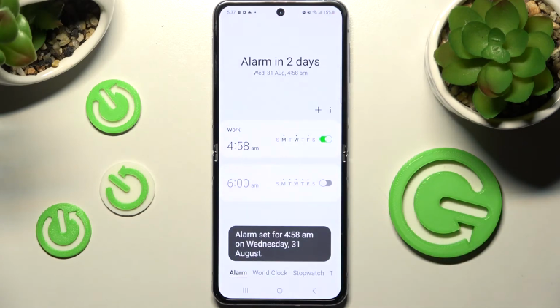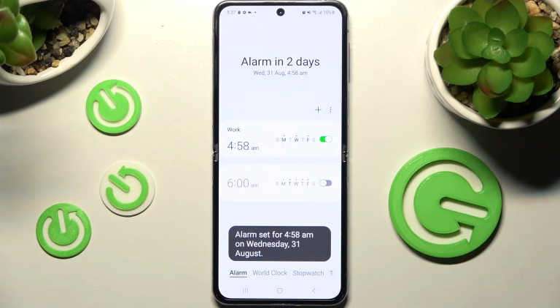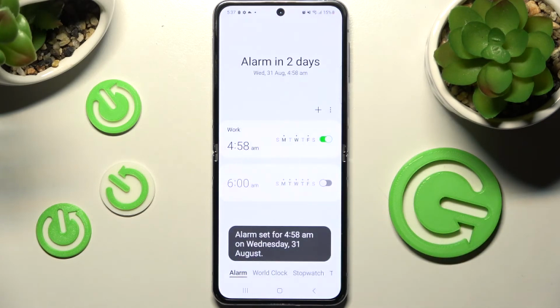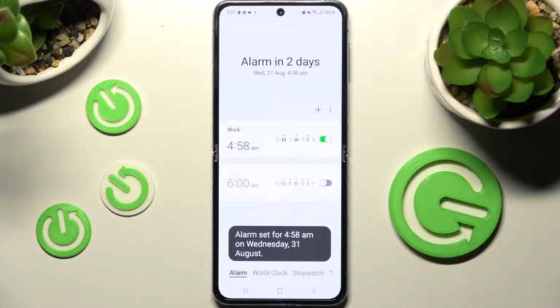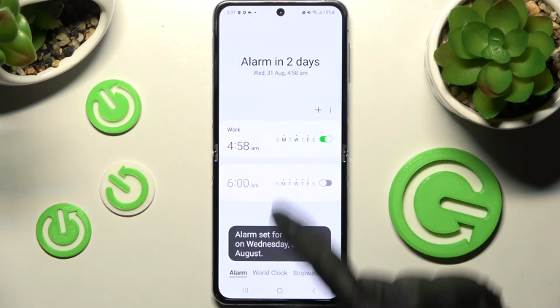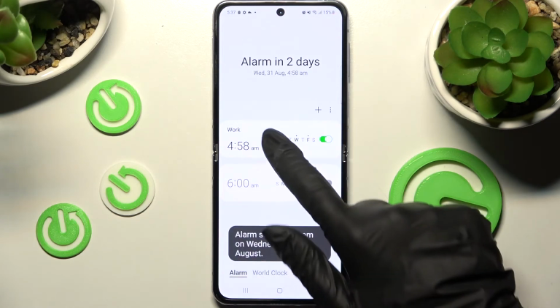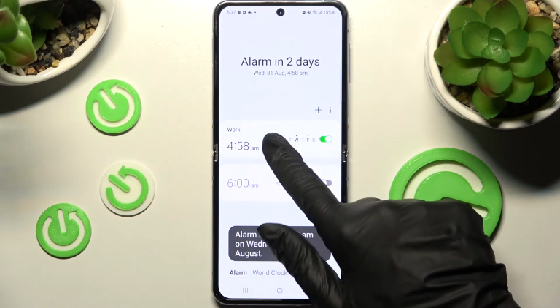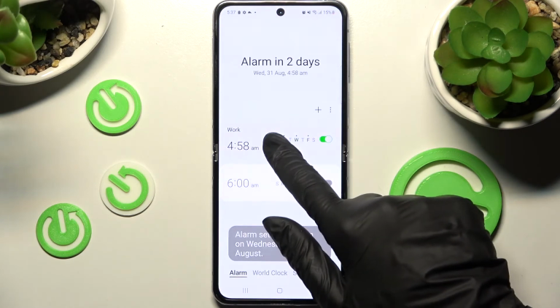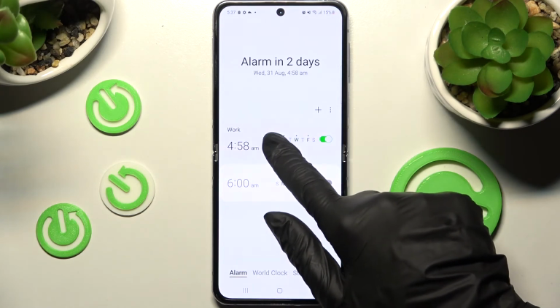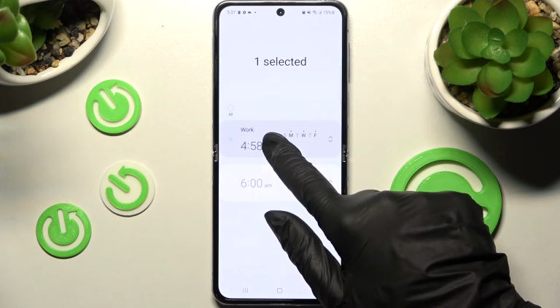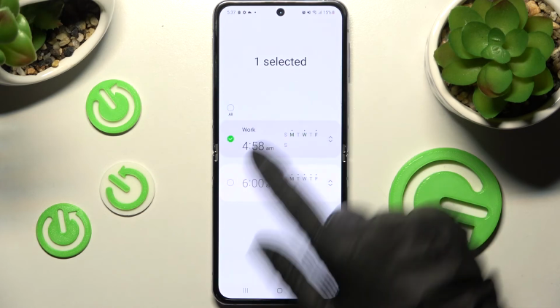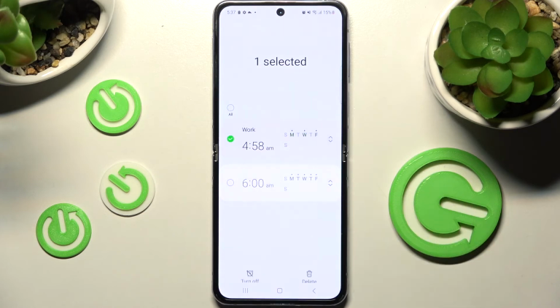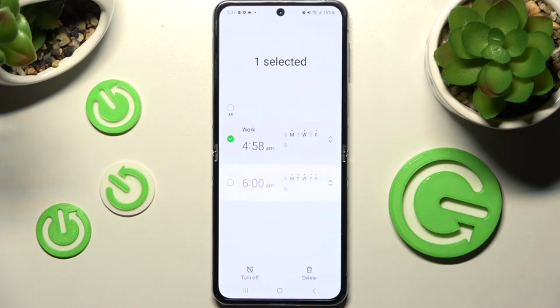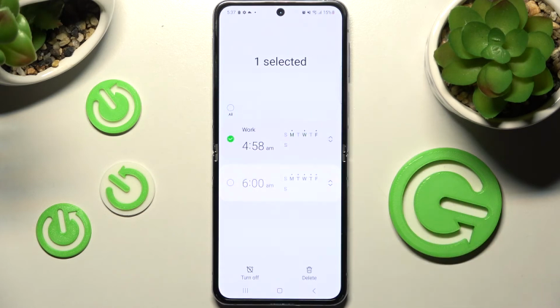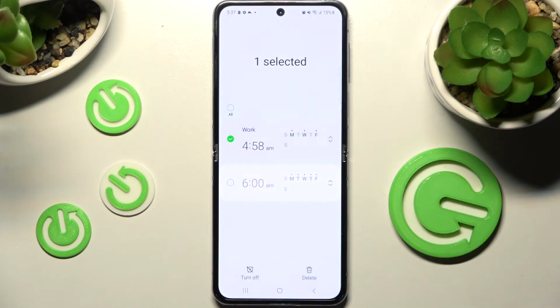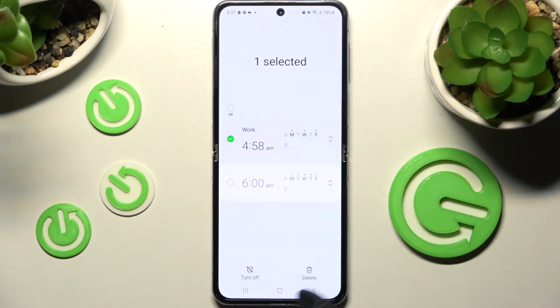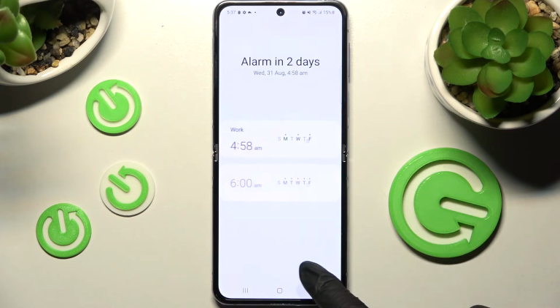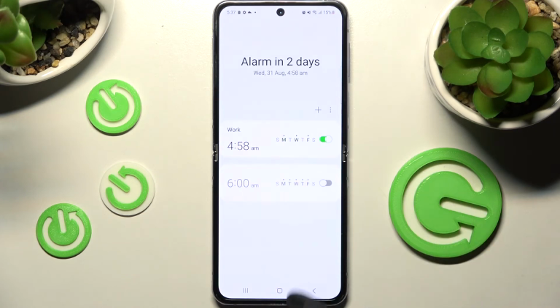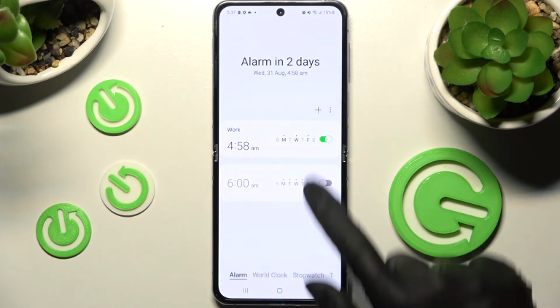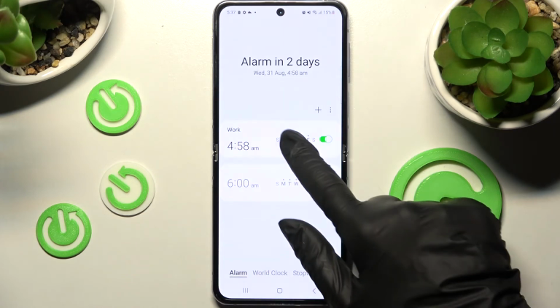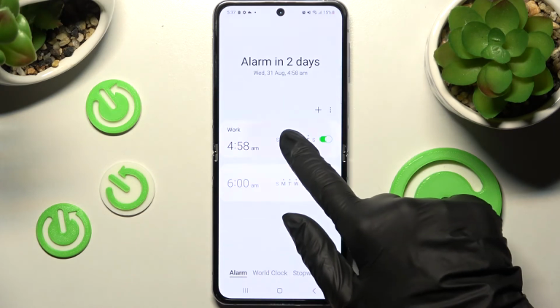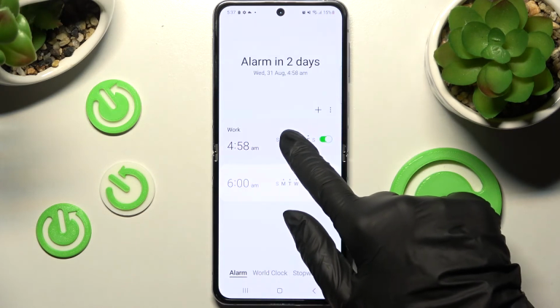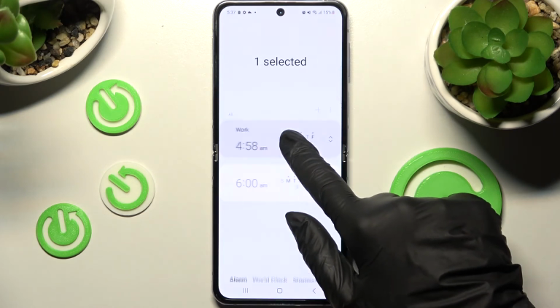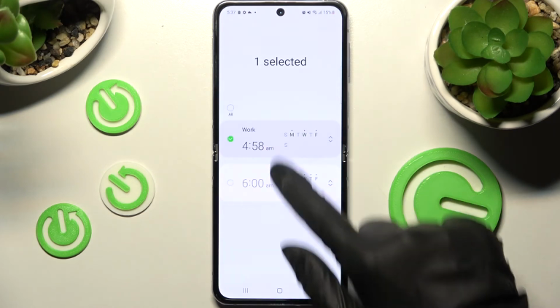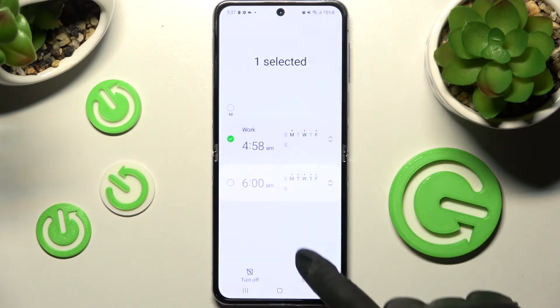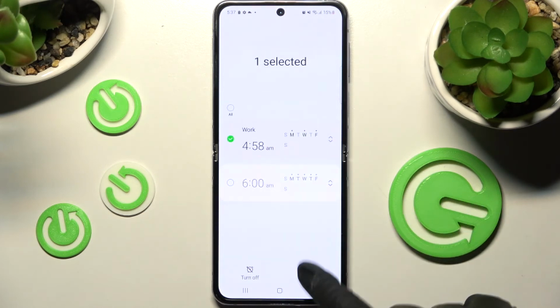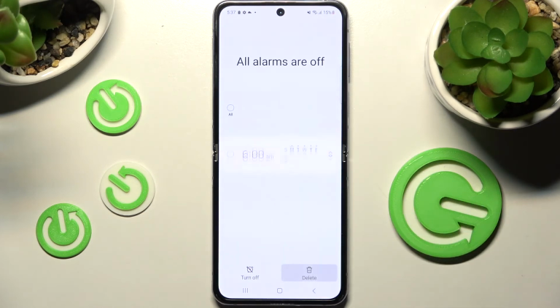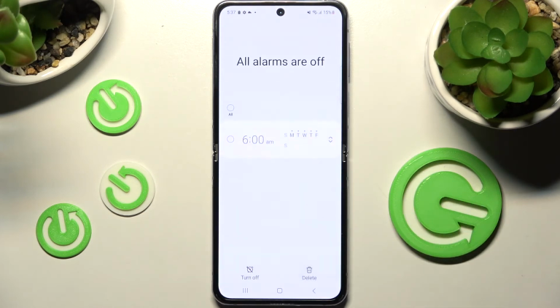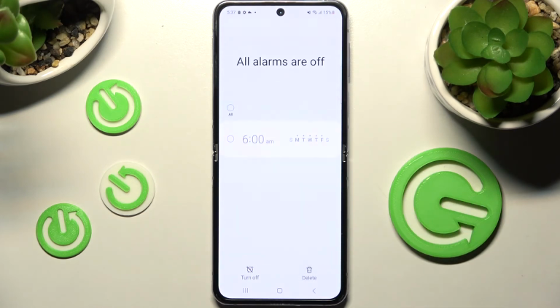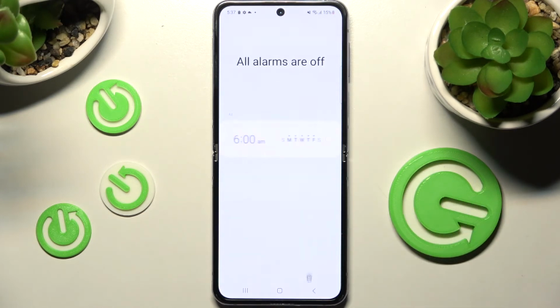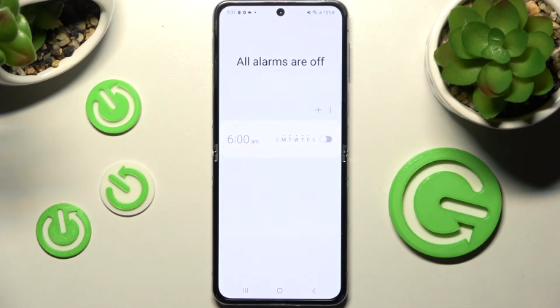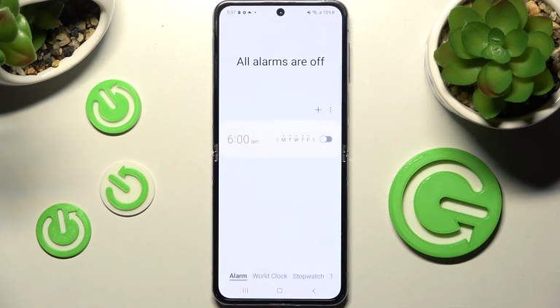If you want to delete it you need to hold it, then select the bin icon over here and now it's gone.